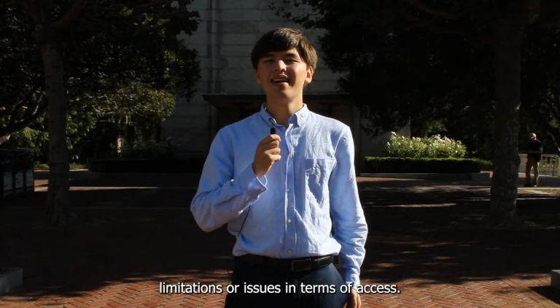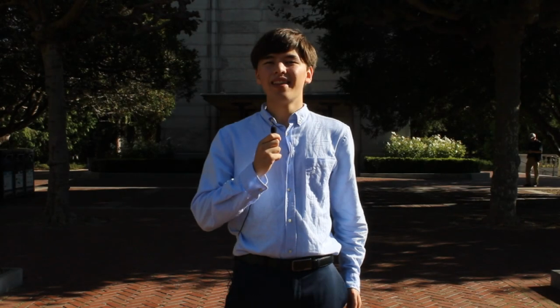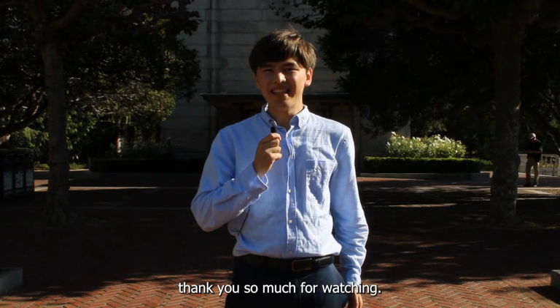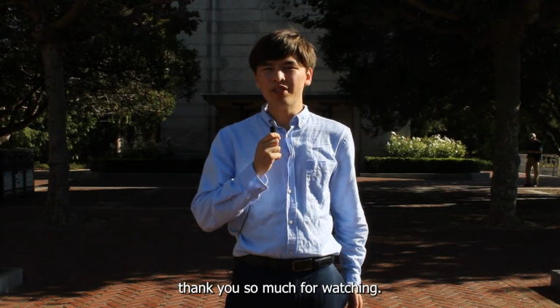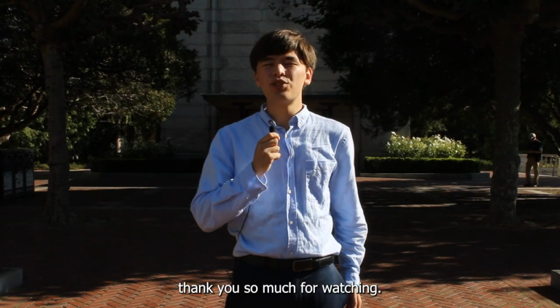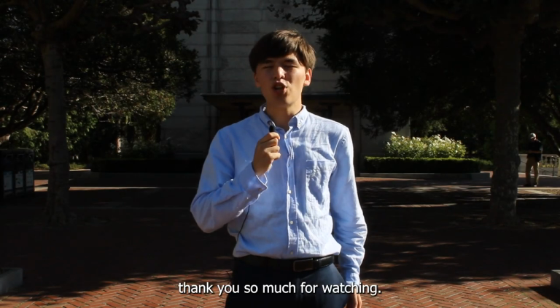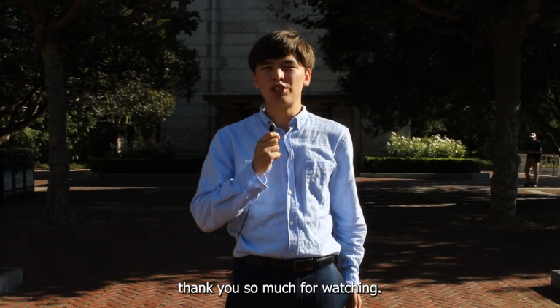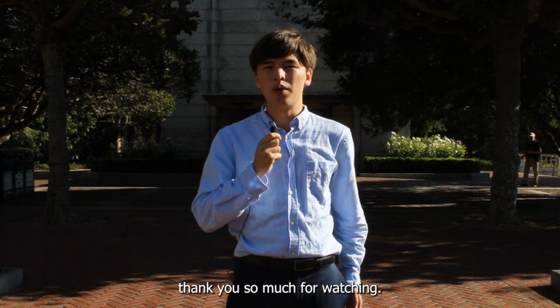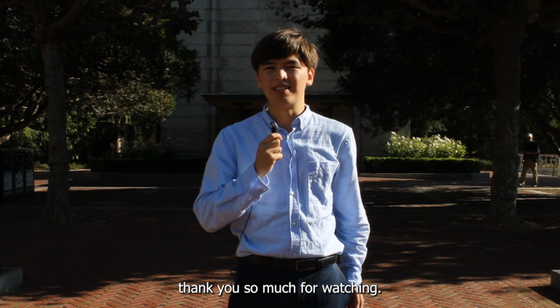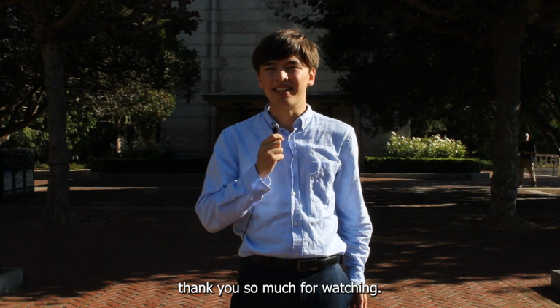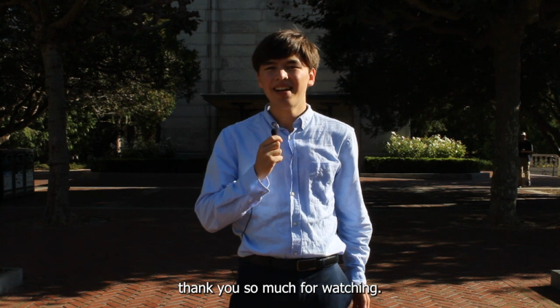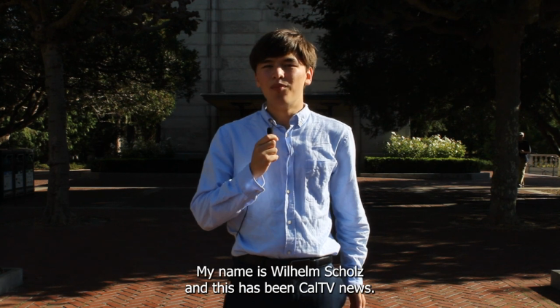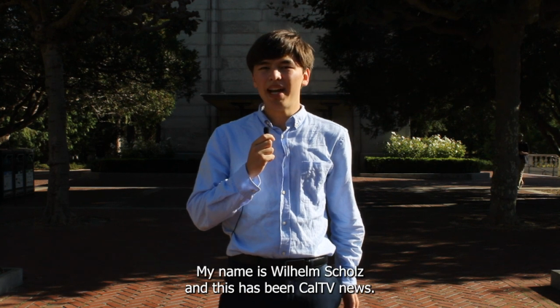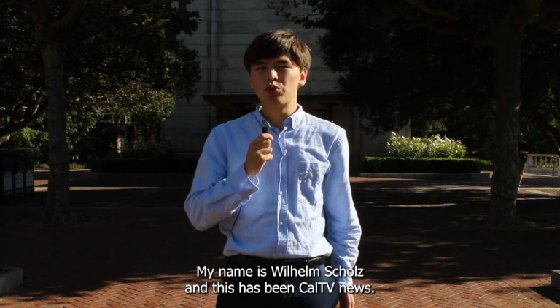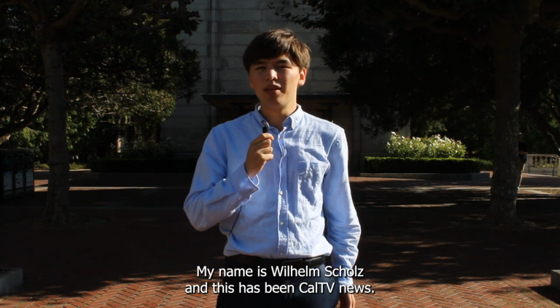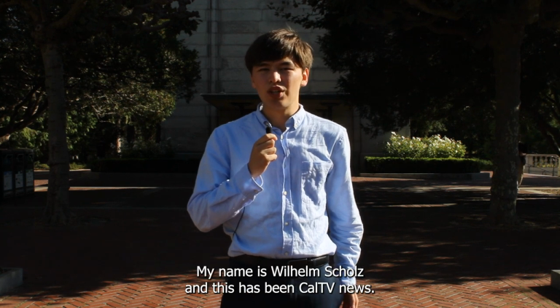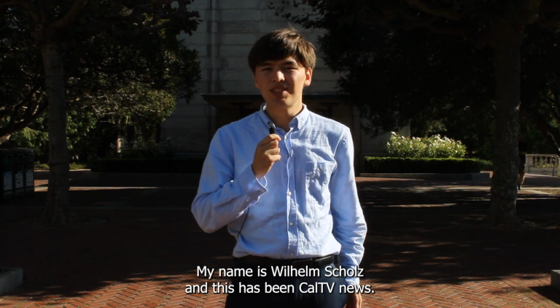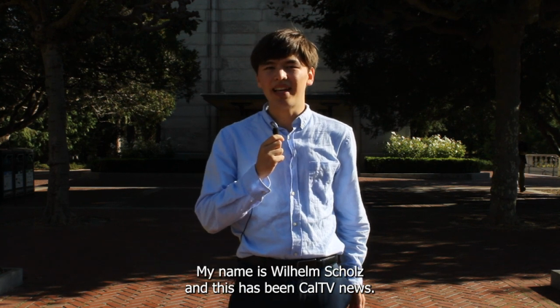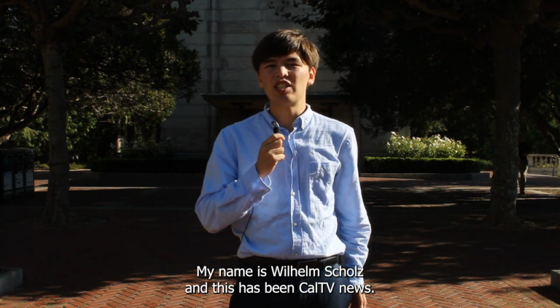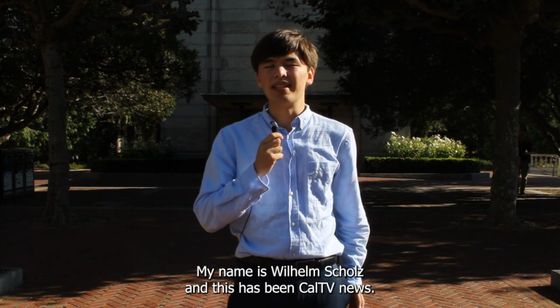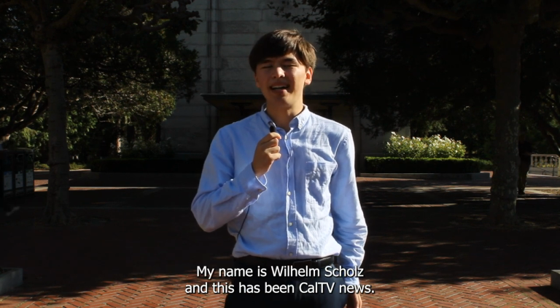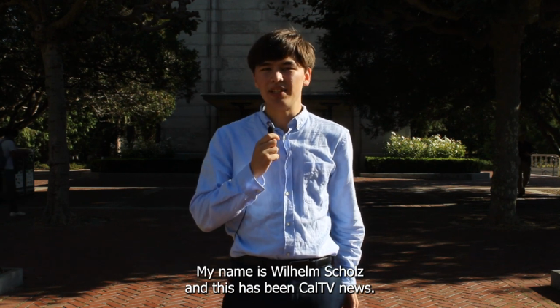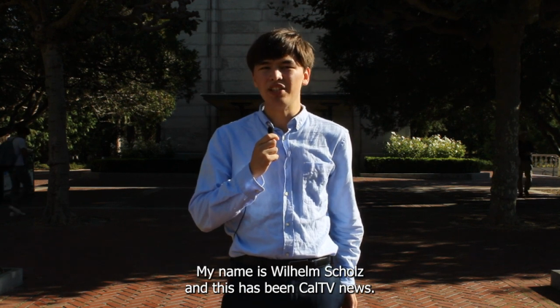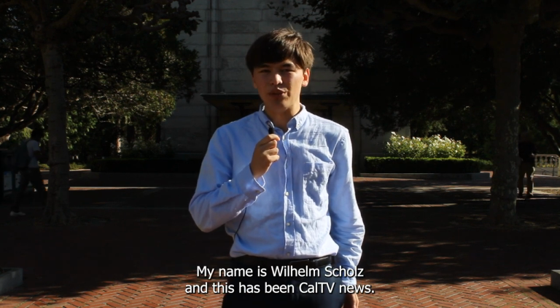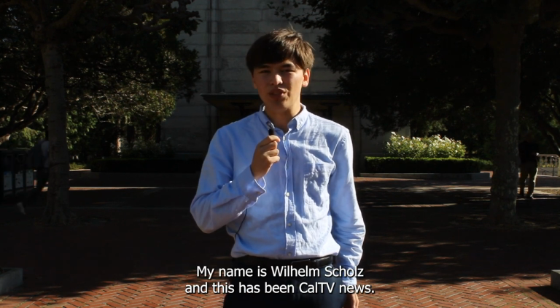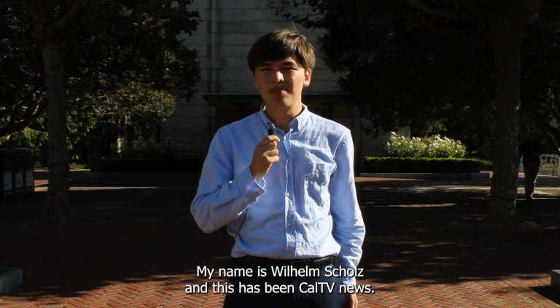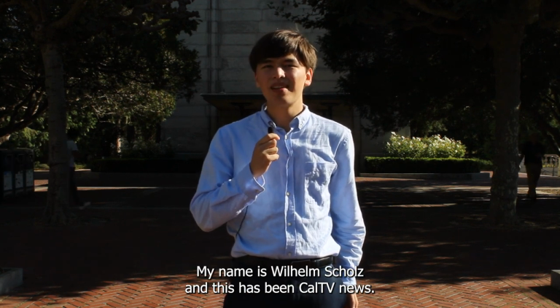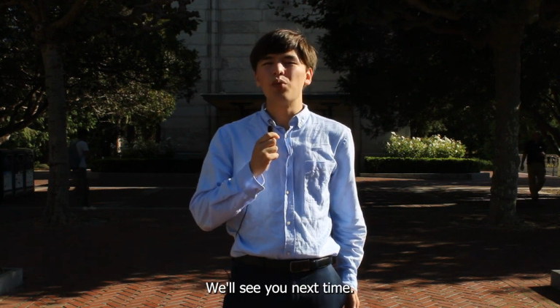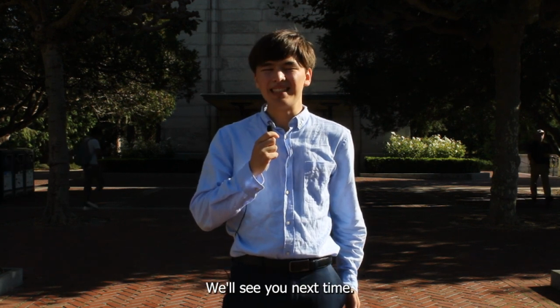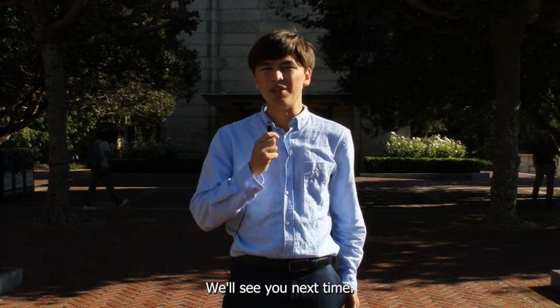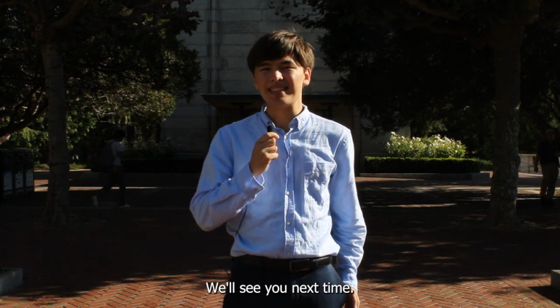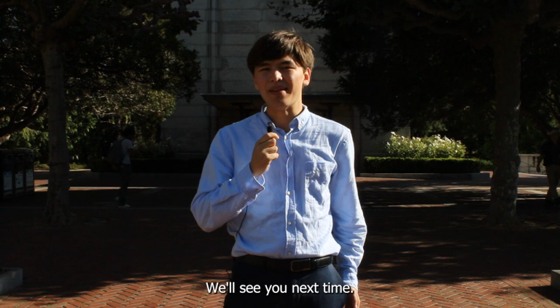Thank you so much for watching. My name is Willem Schultz and this has been CalTV News. We'll see you next time.